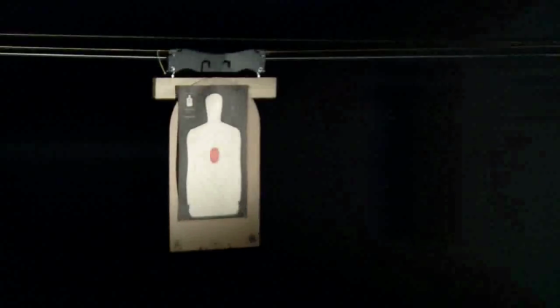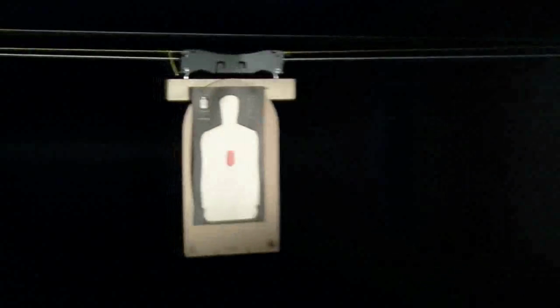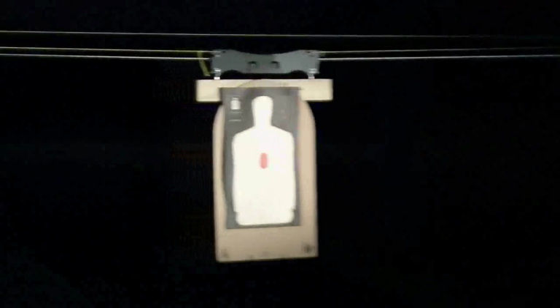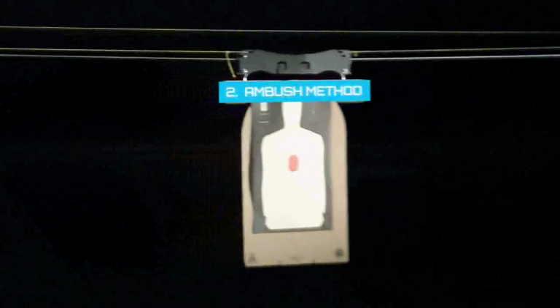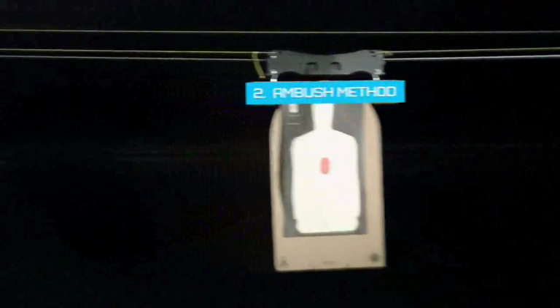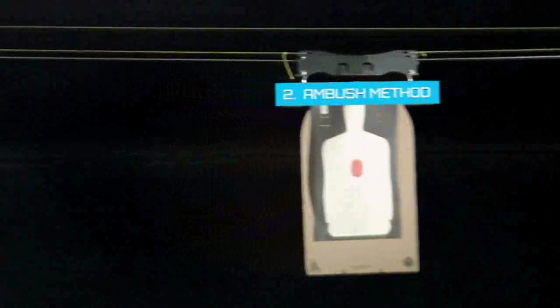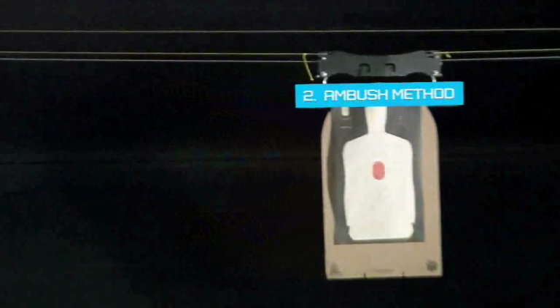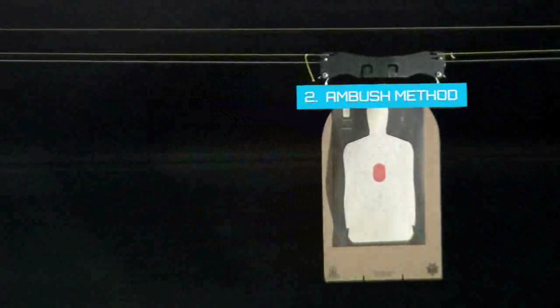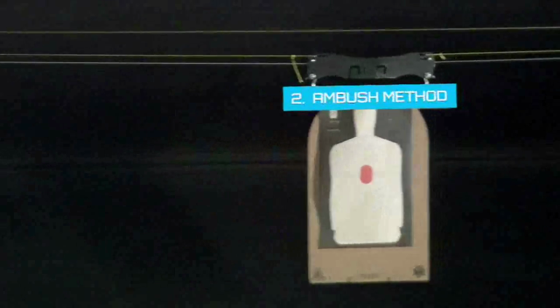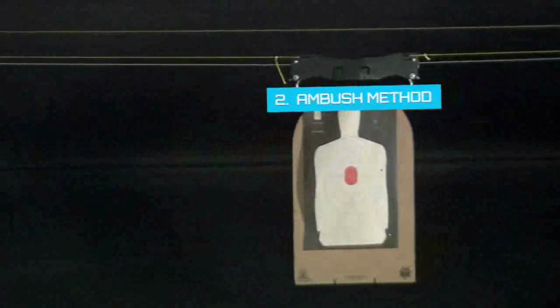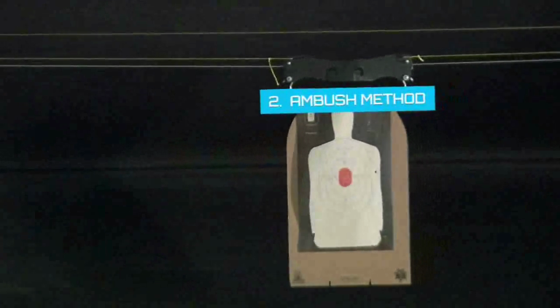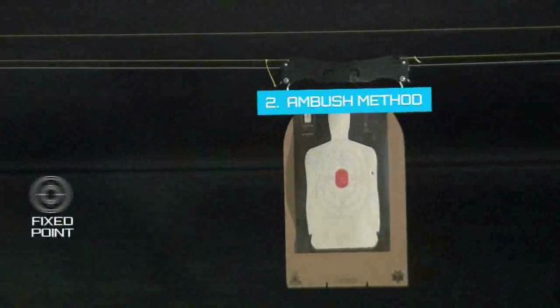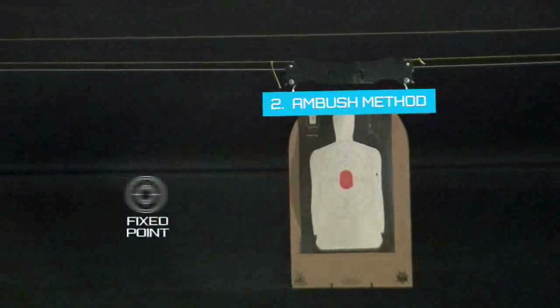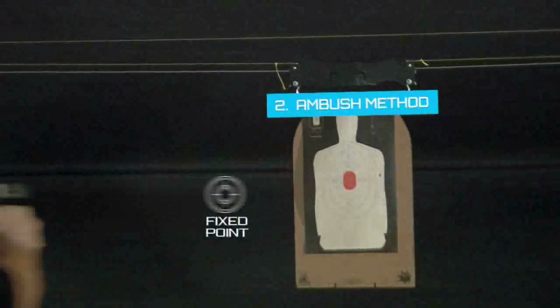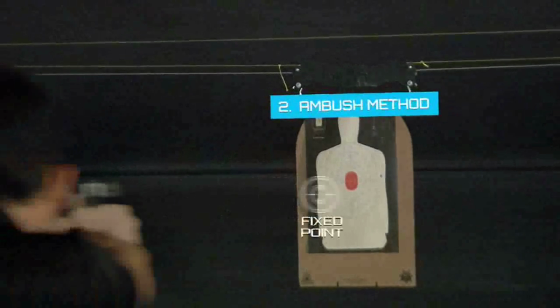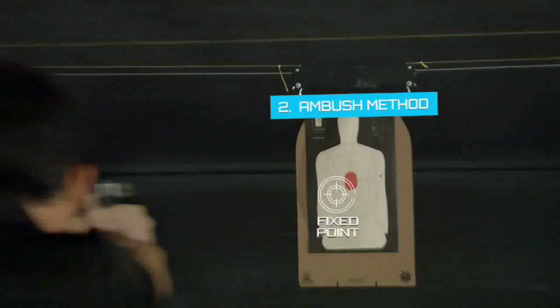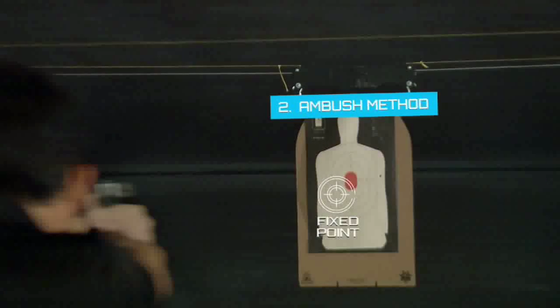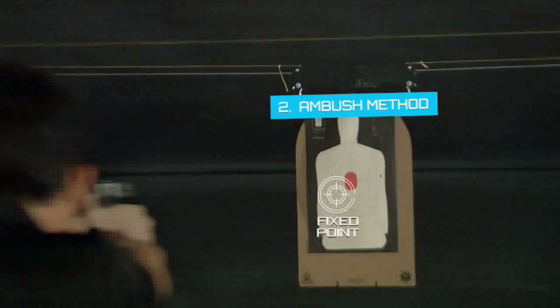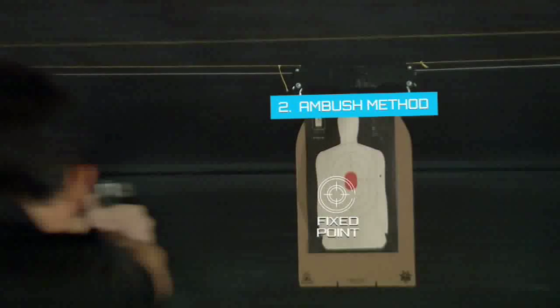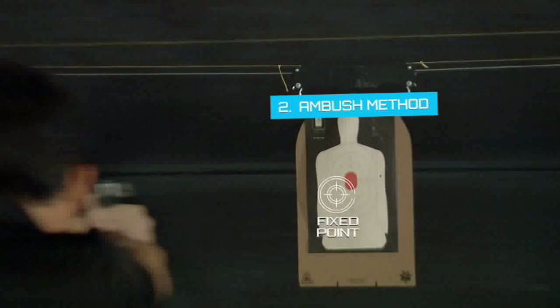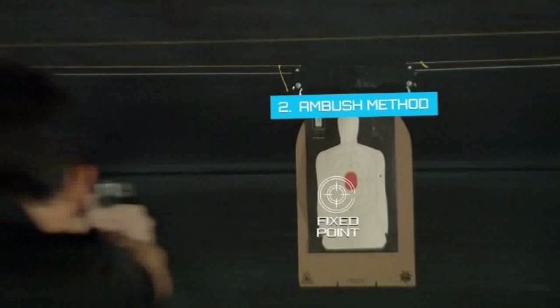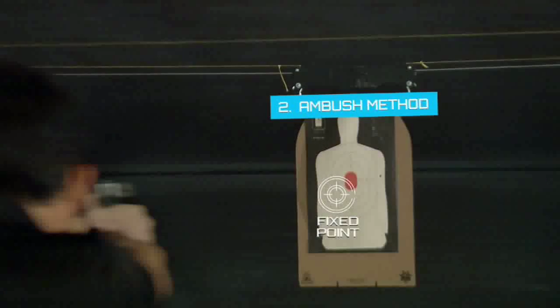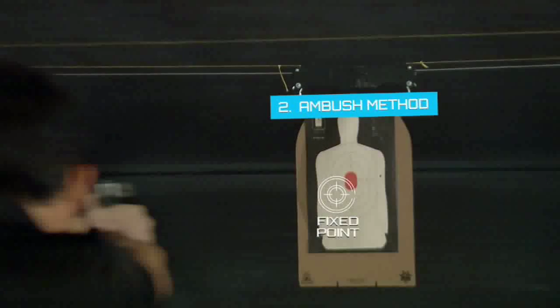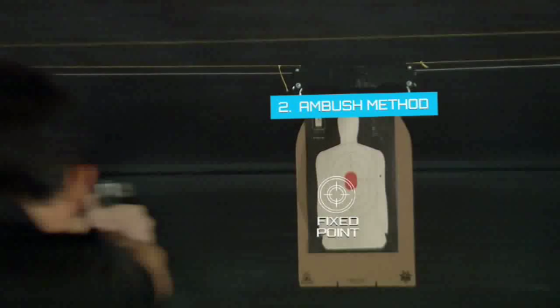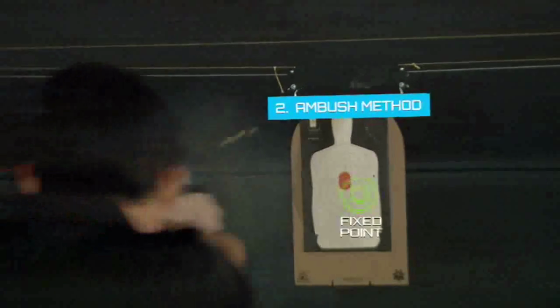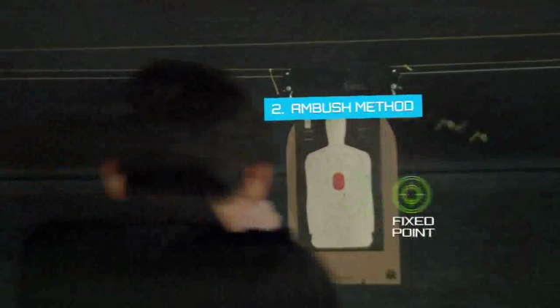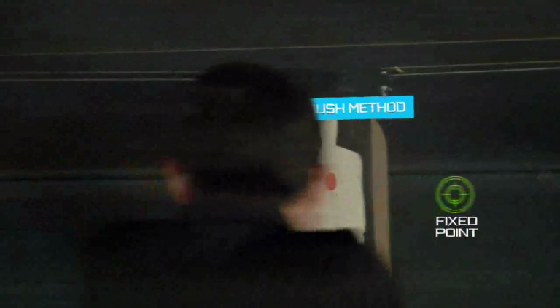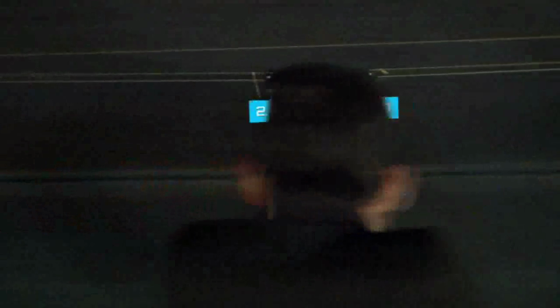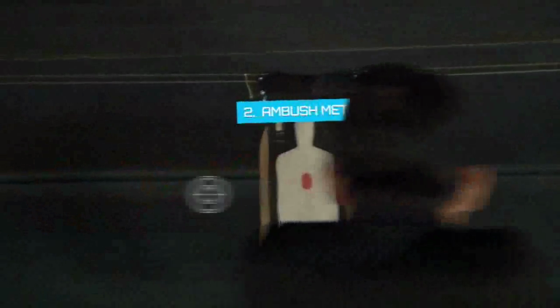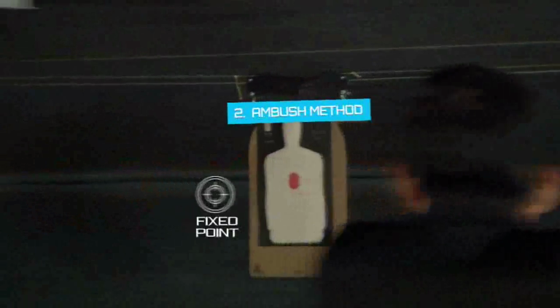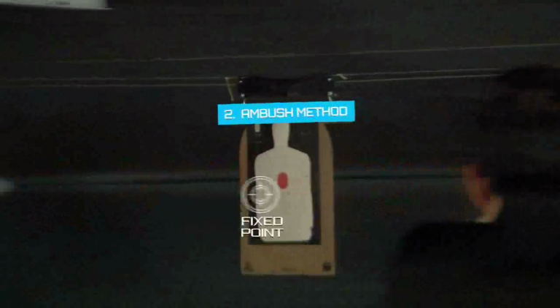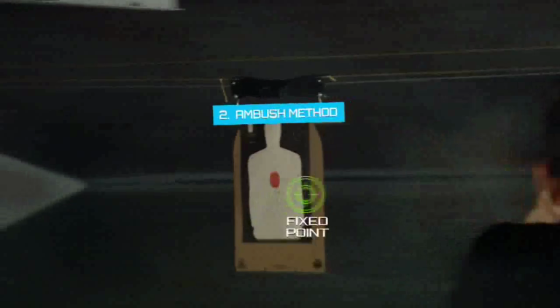The ambush method calls for picking a fixed point in front of a moving target and firing as it moves into the field of view.